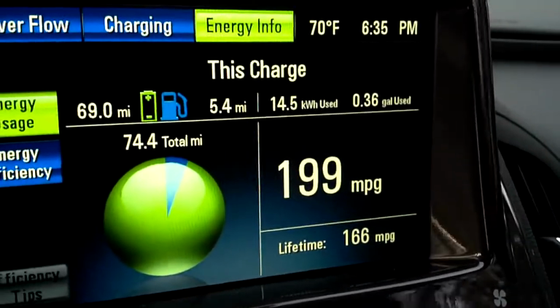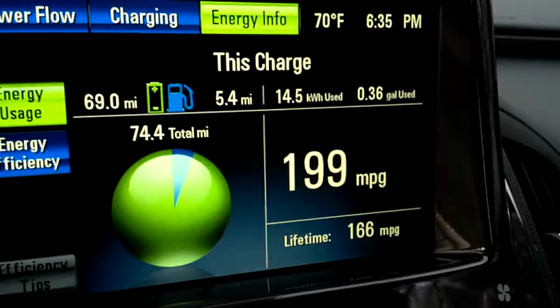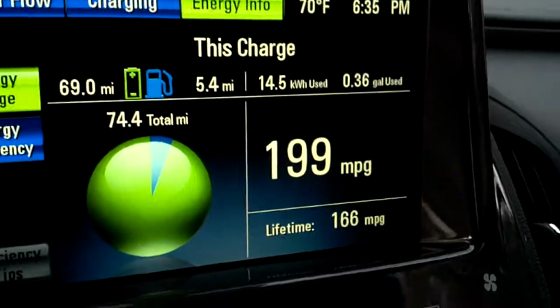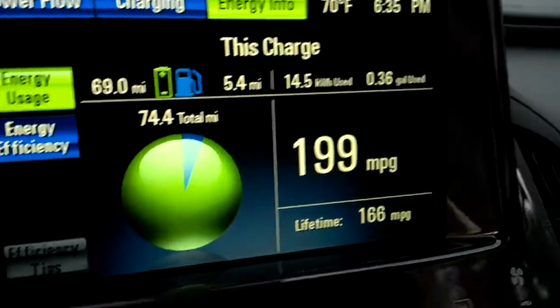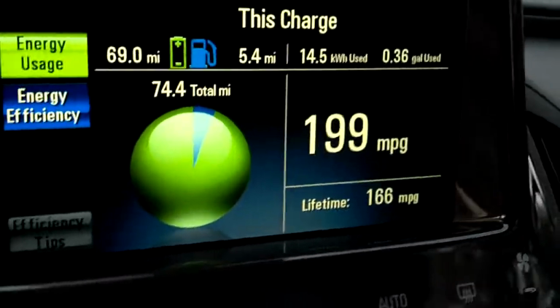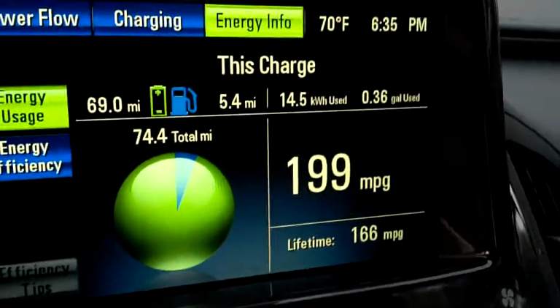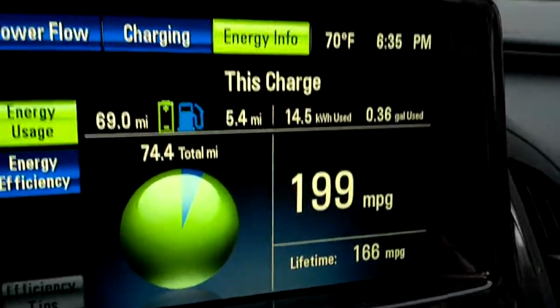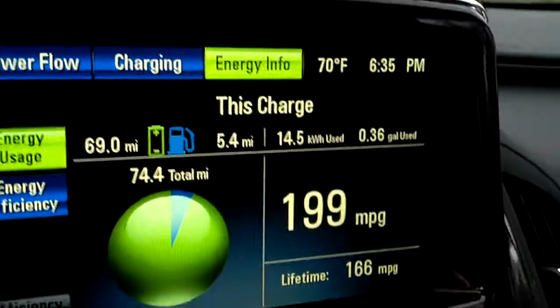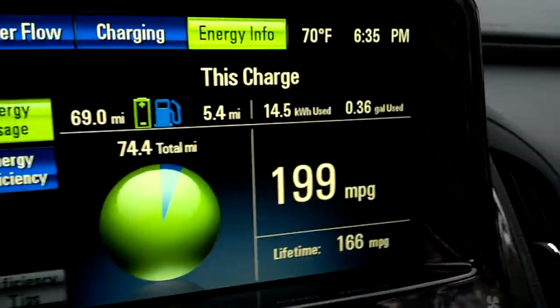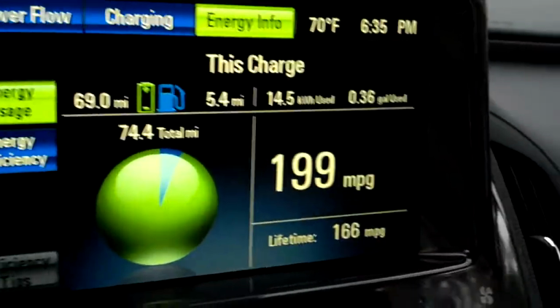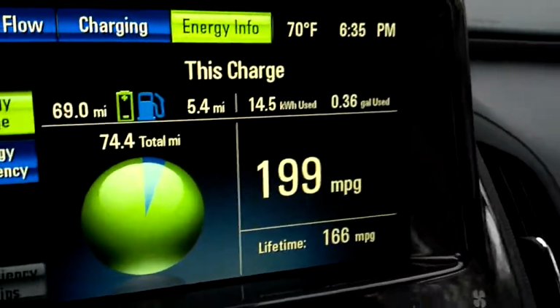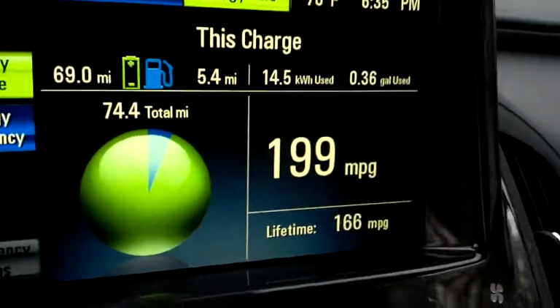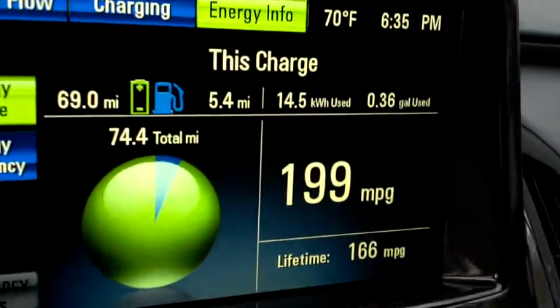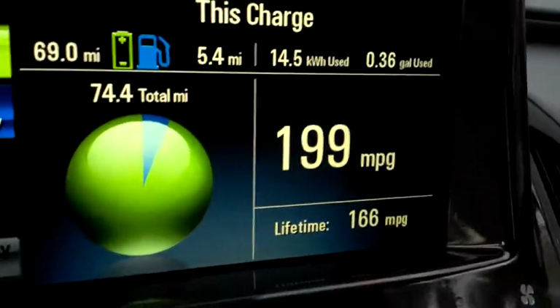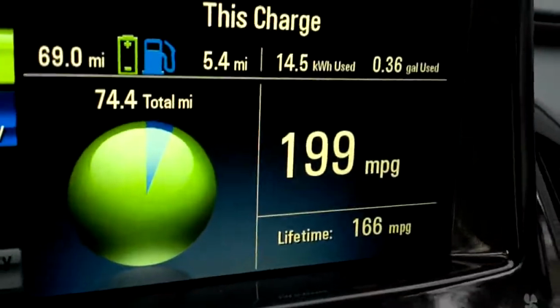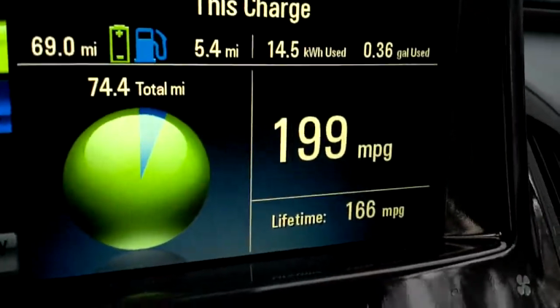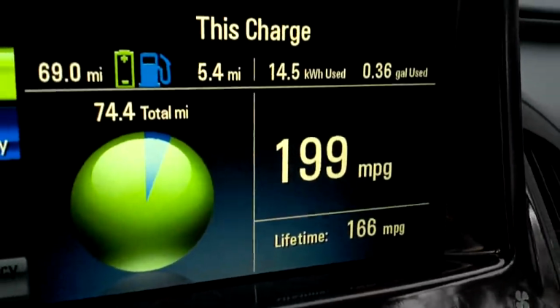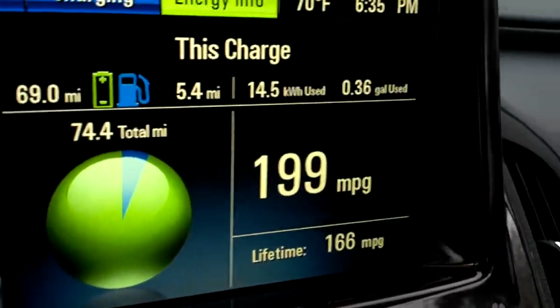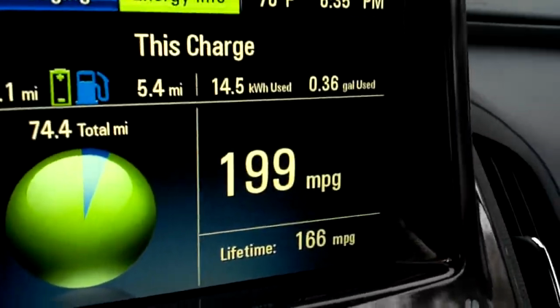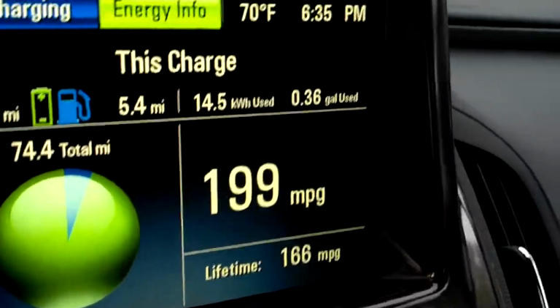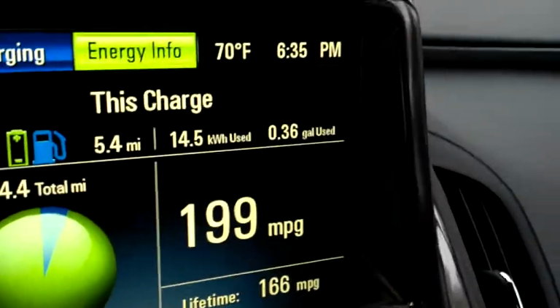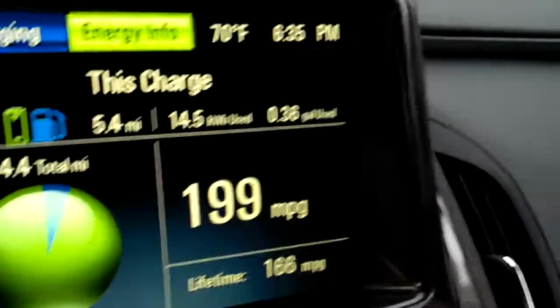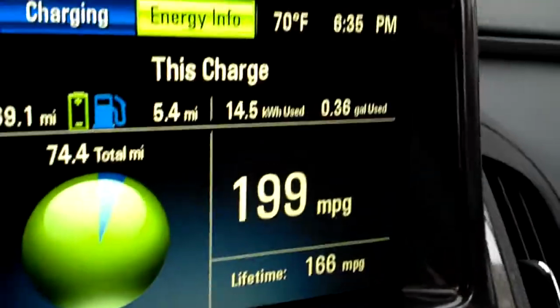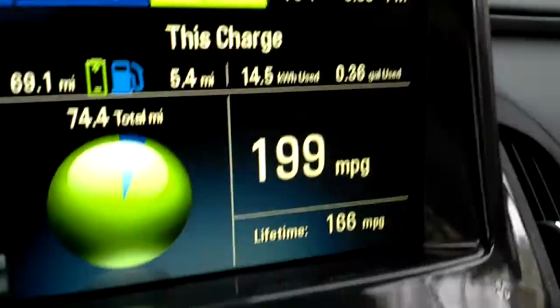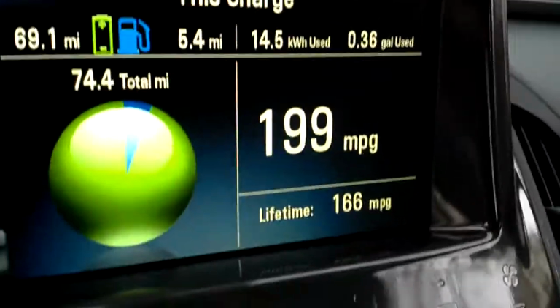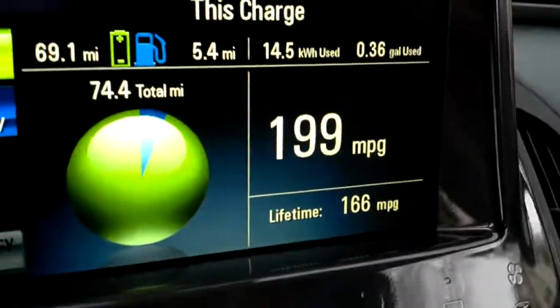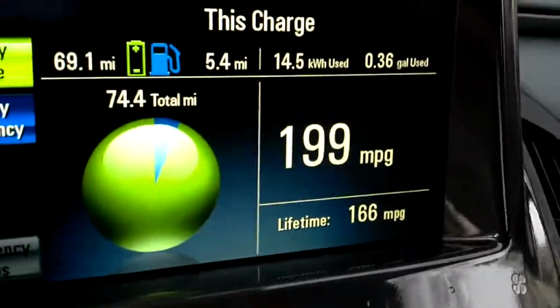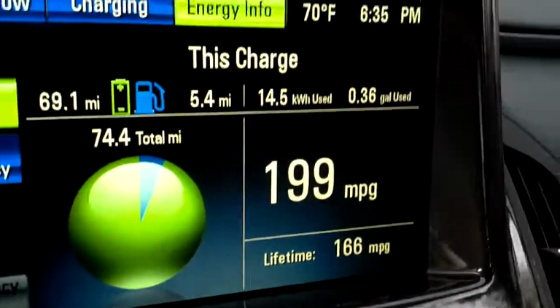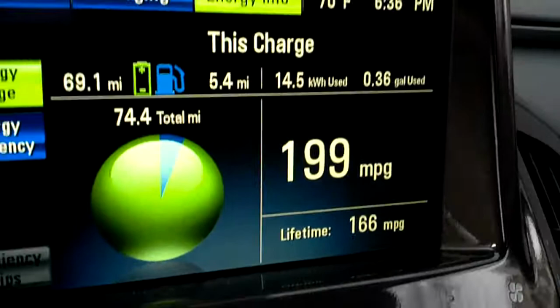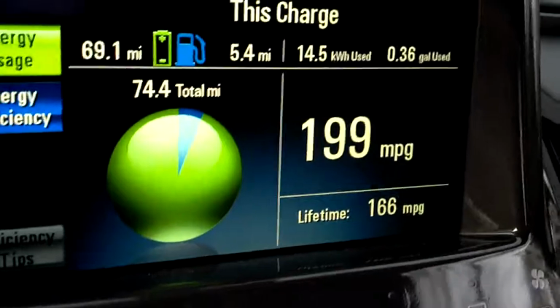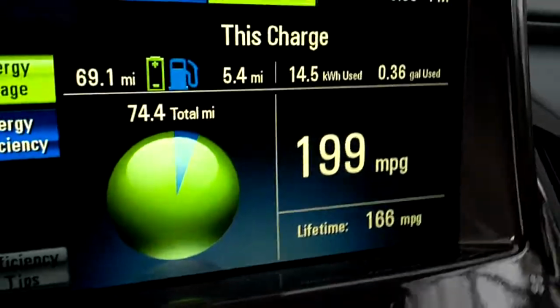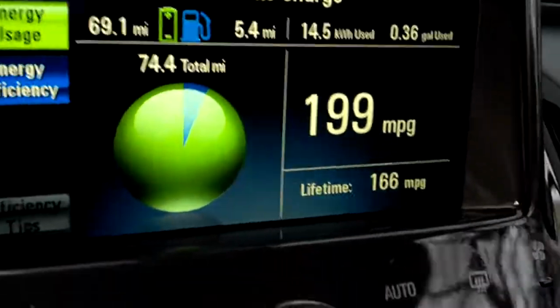By the way, my other car gets 12 miles per gallon, so I know what it's all about.